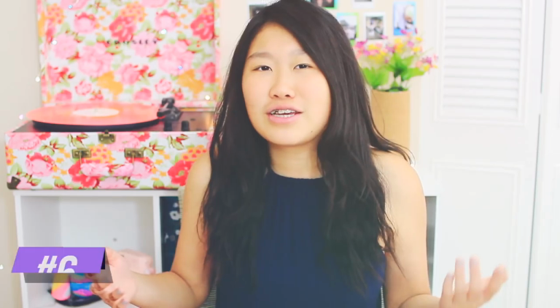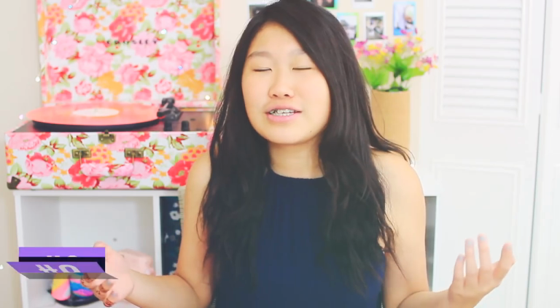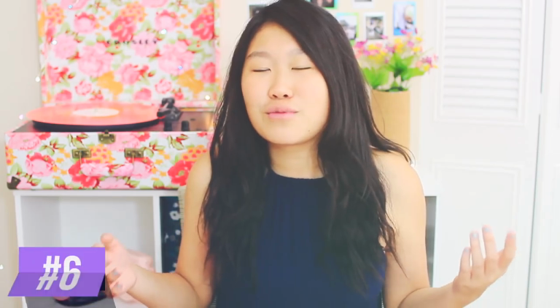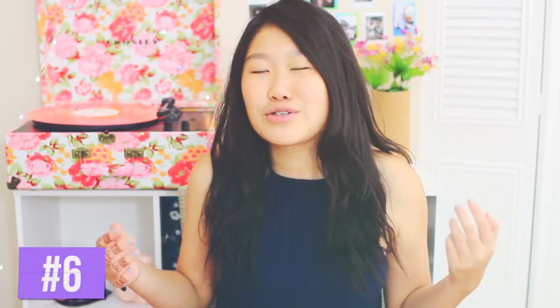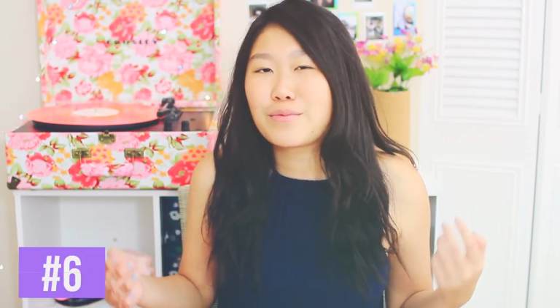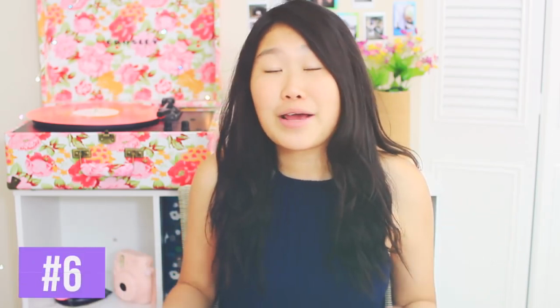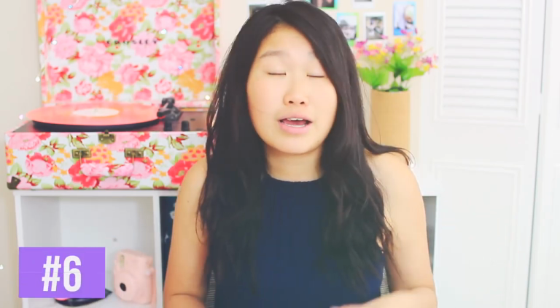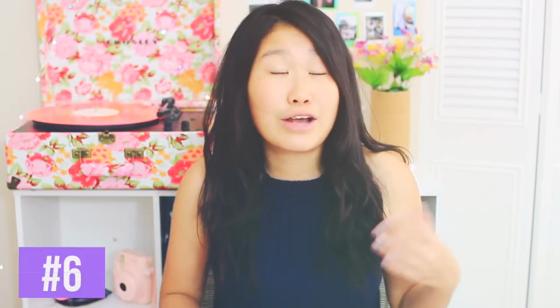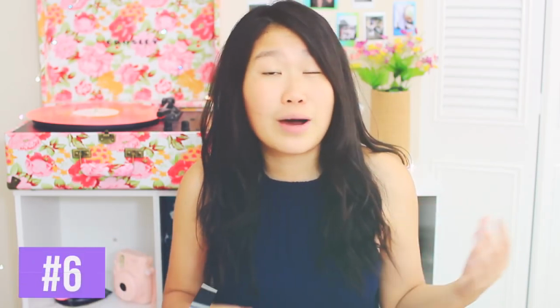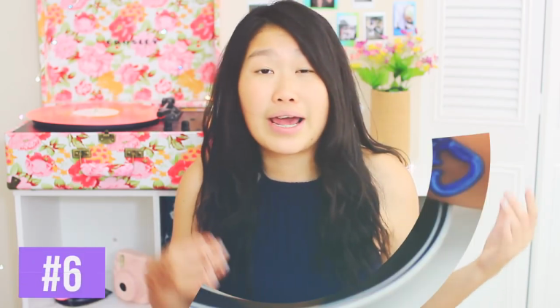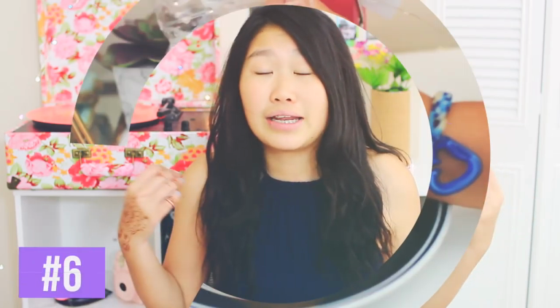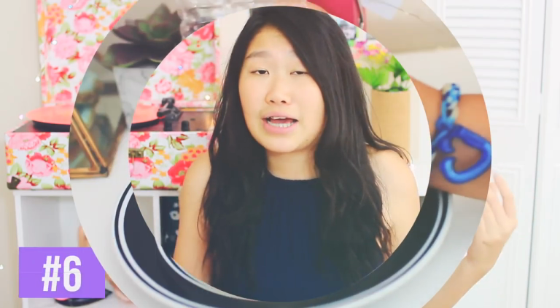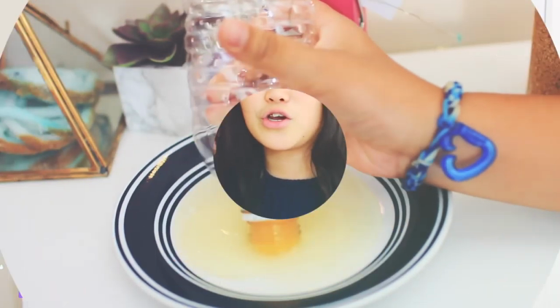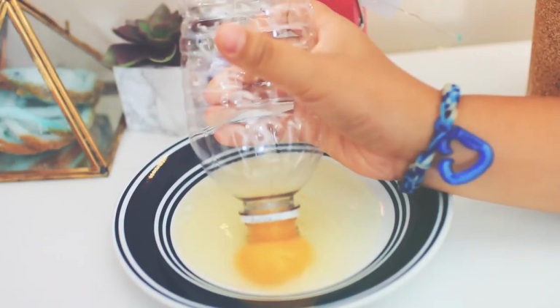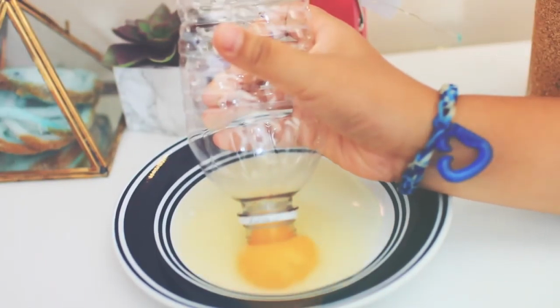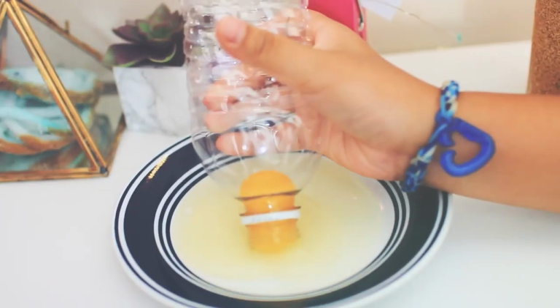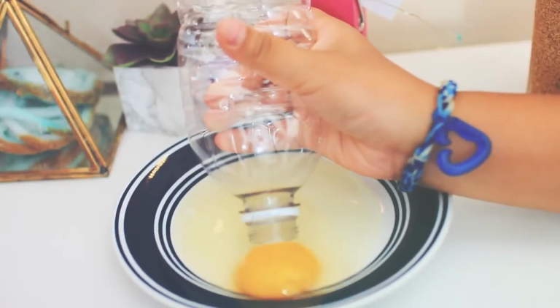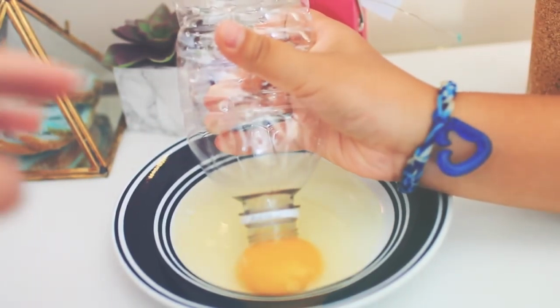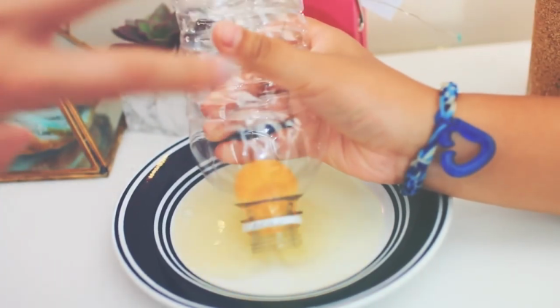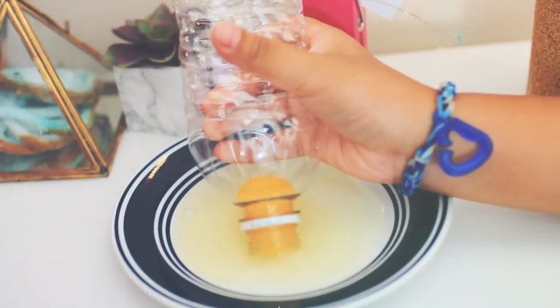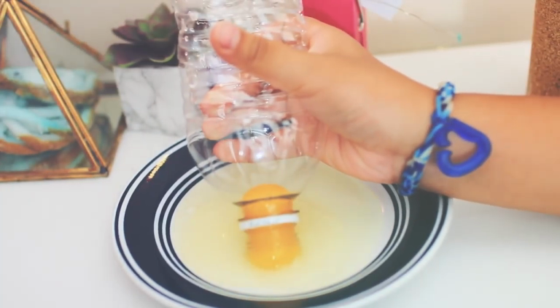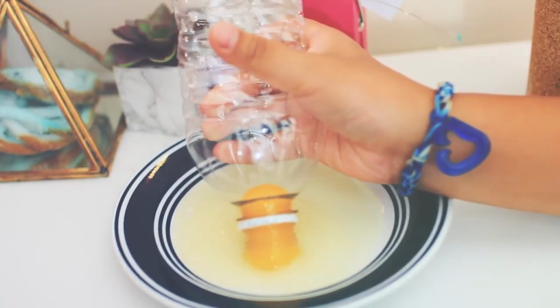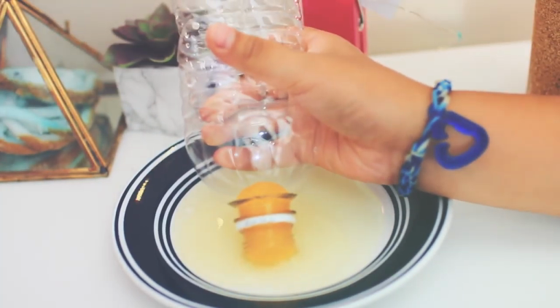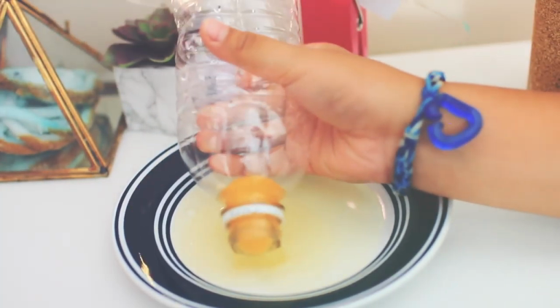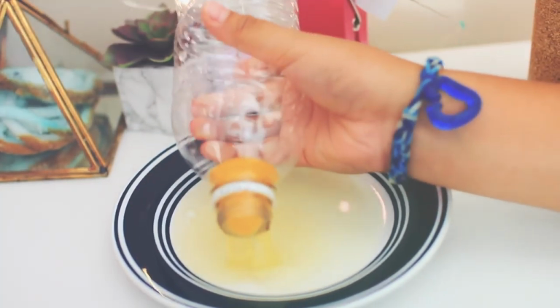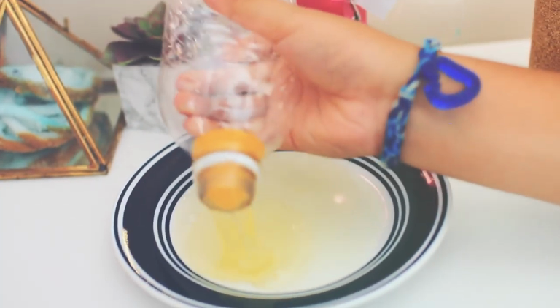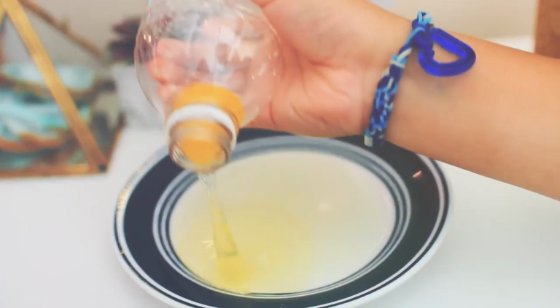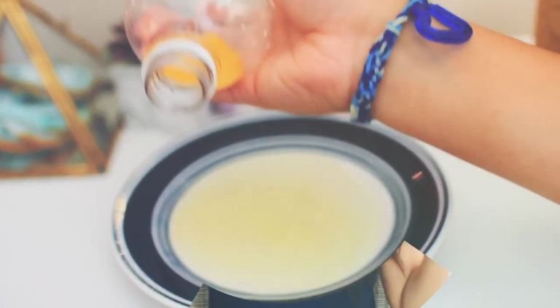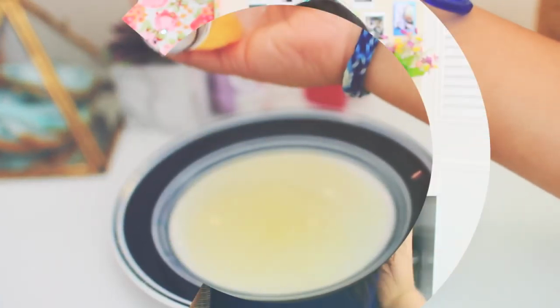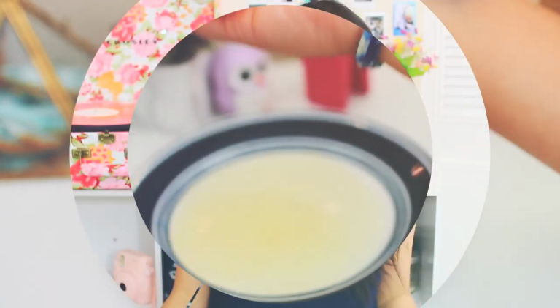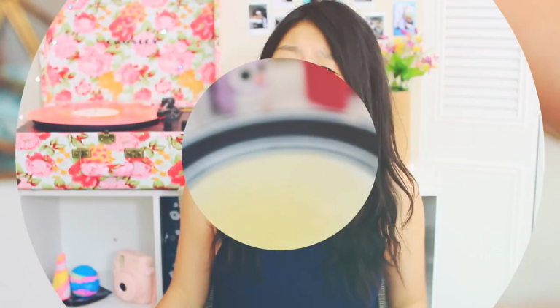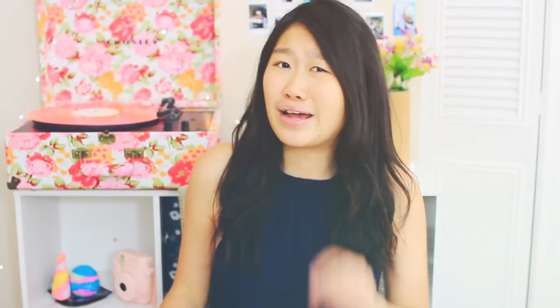The easiest way to separate egg white and egg yolk is by grabbing an empty water bottle and sucking the yolk out of it.